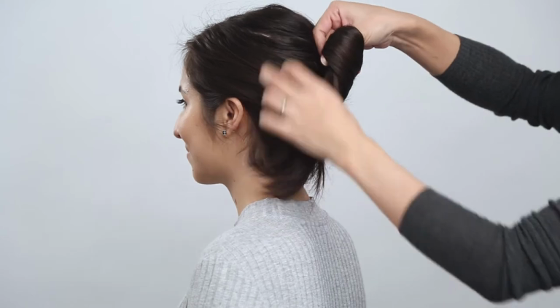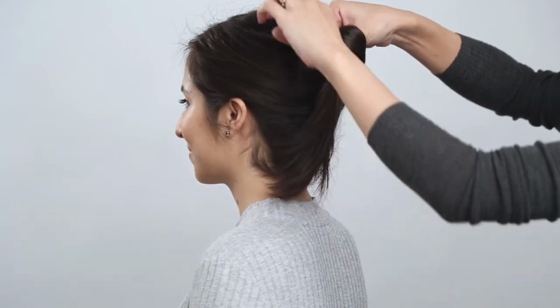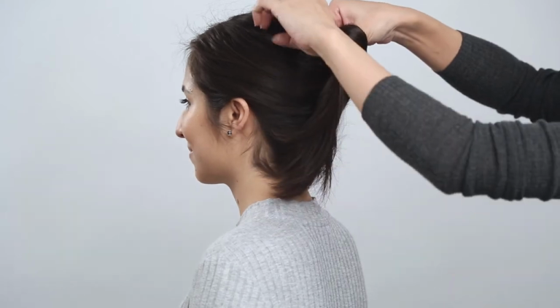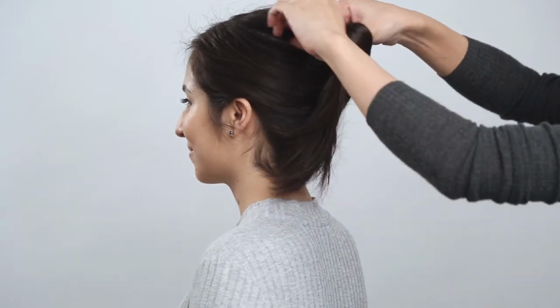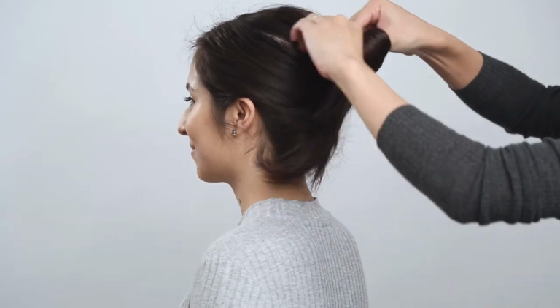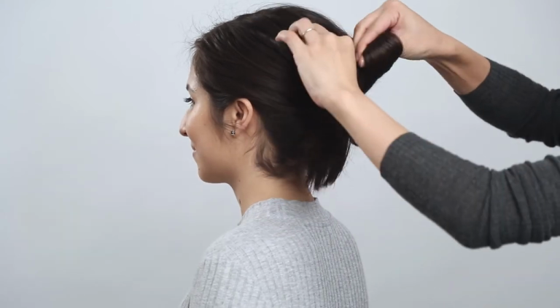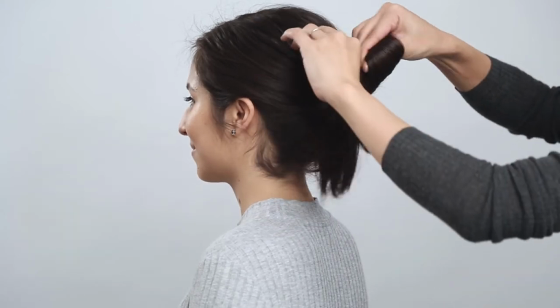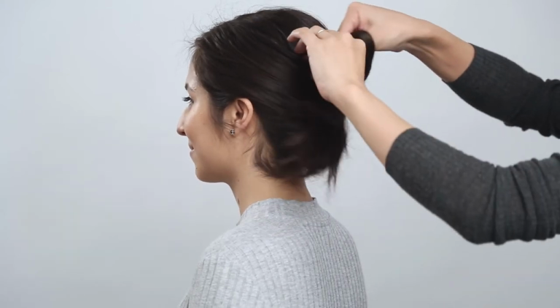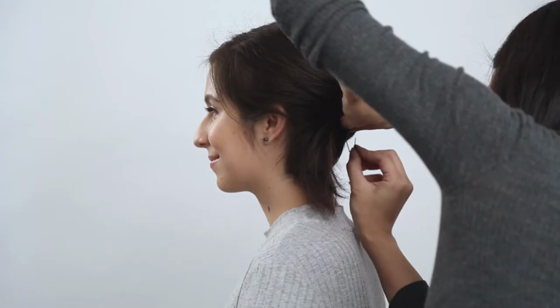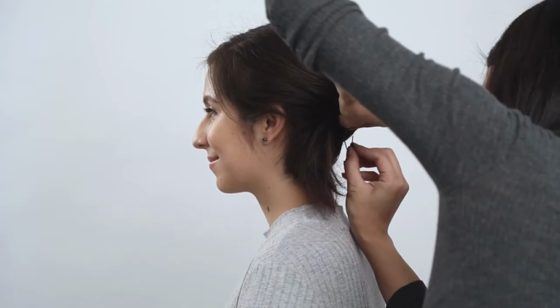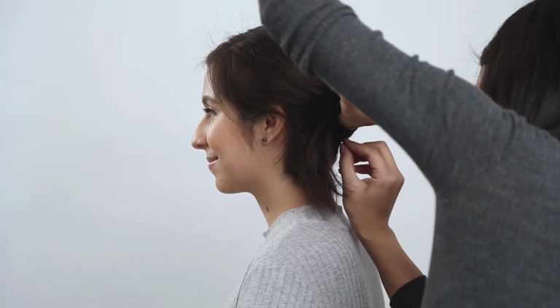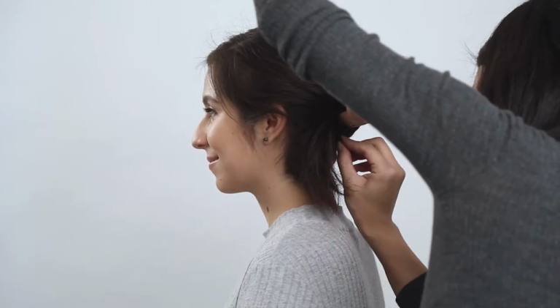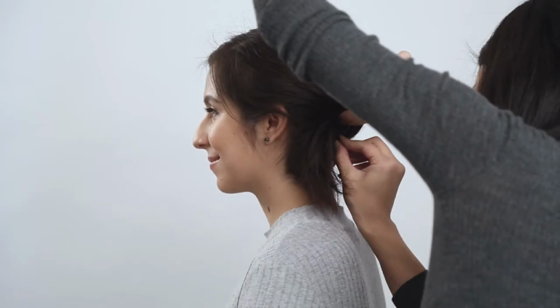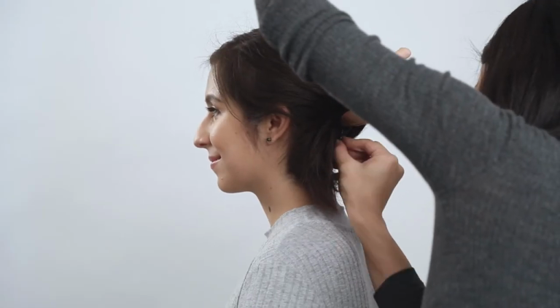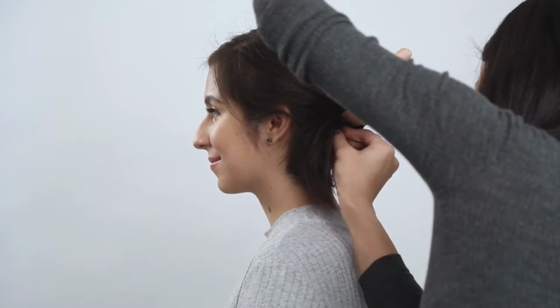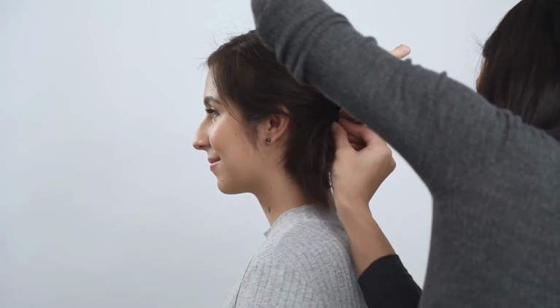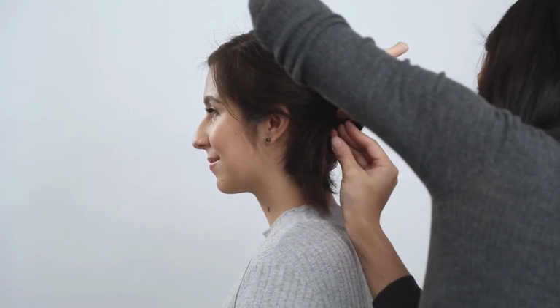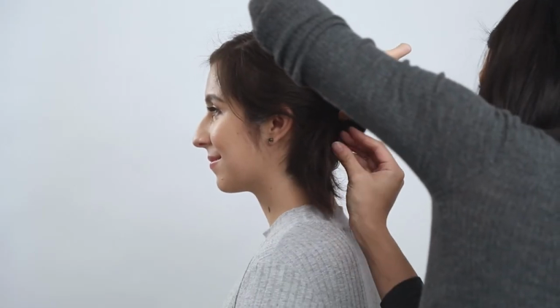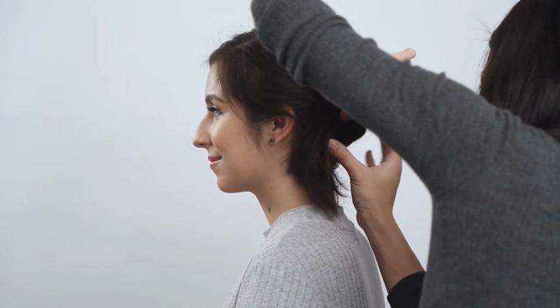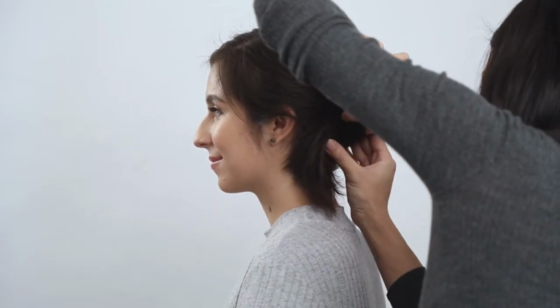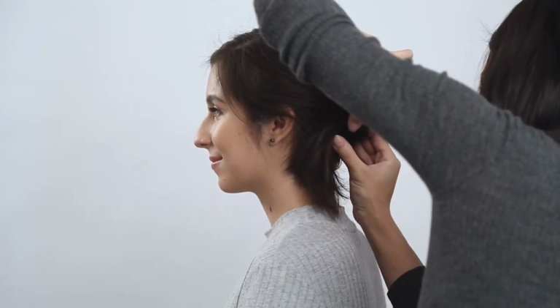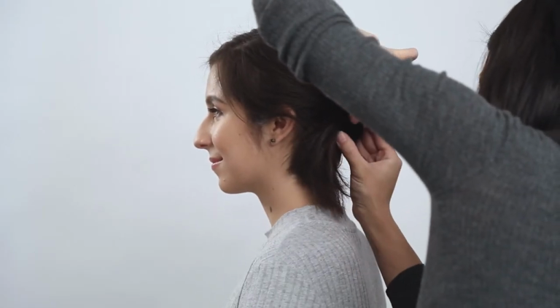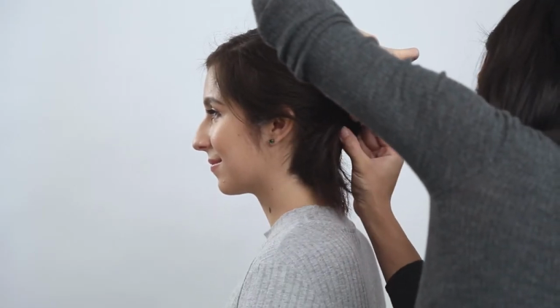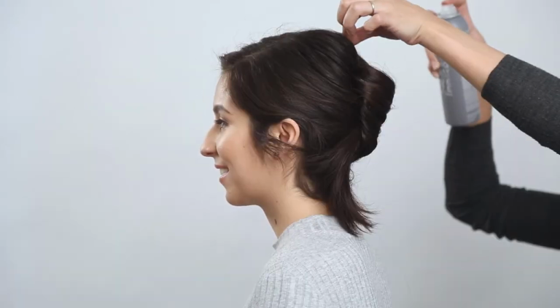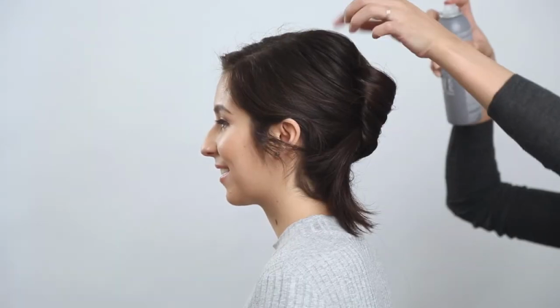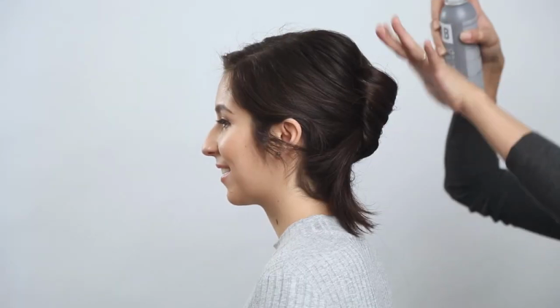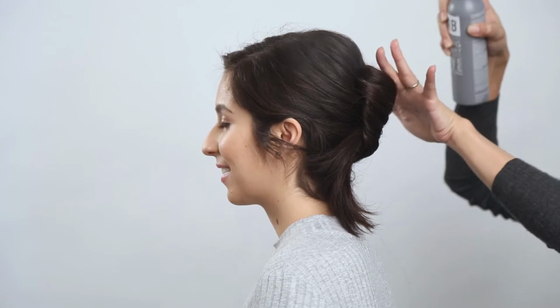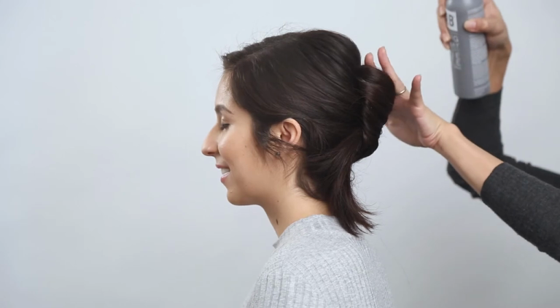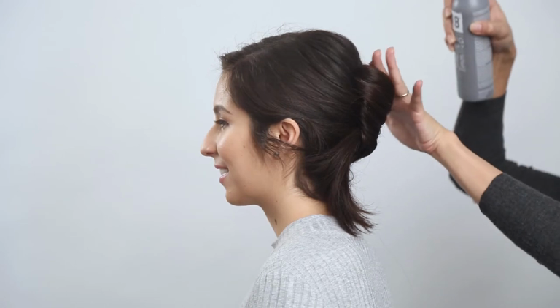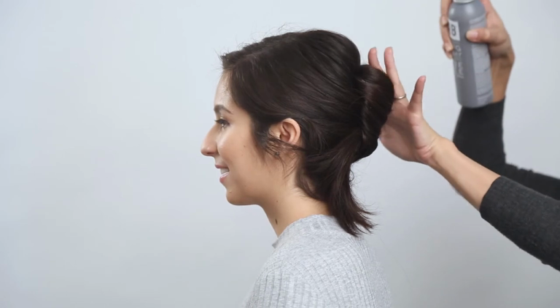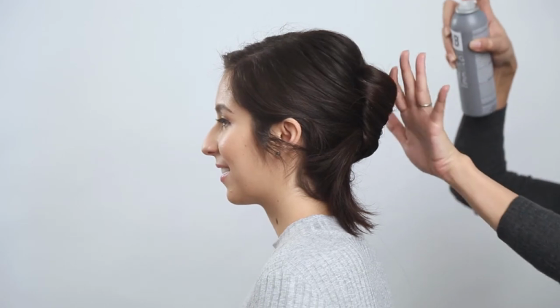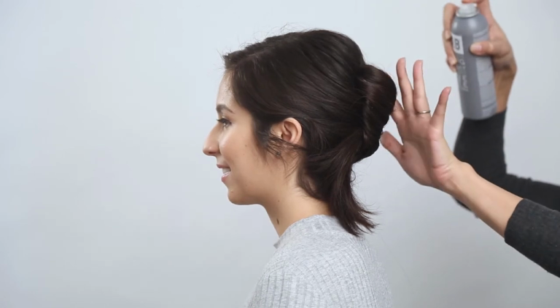To finish this modern take on a French twist, K.O. will set the style by spraying closer to the hair.